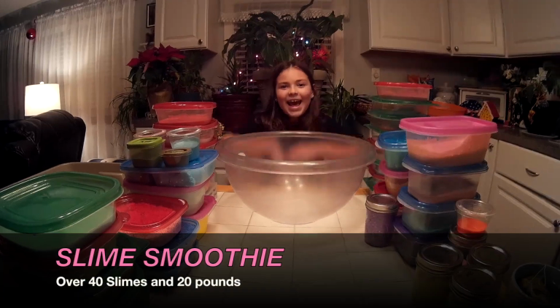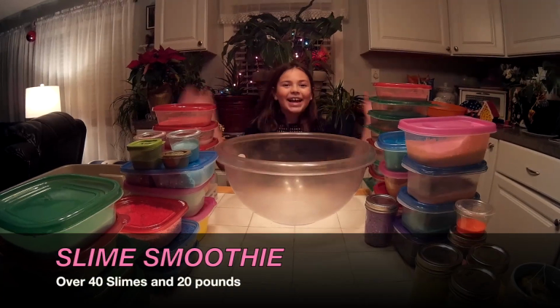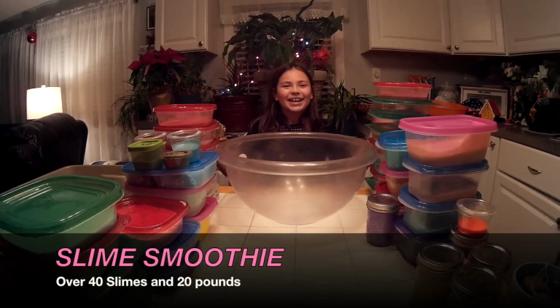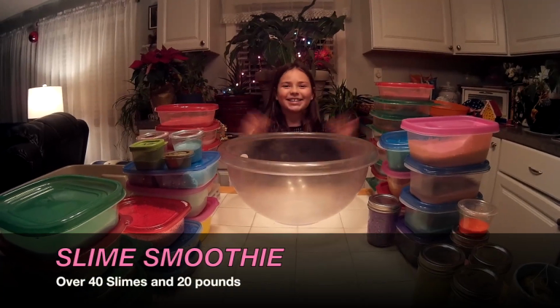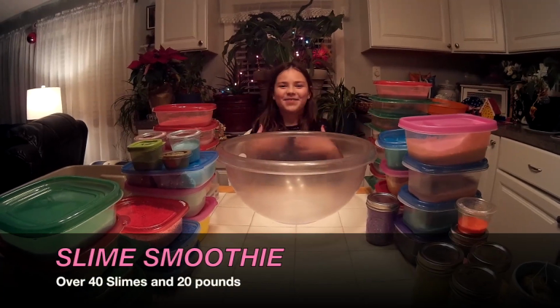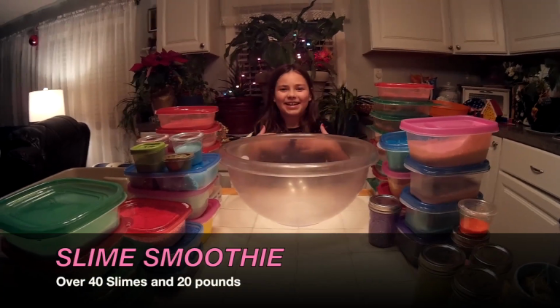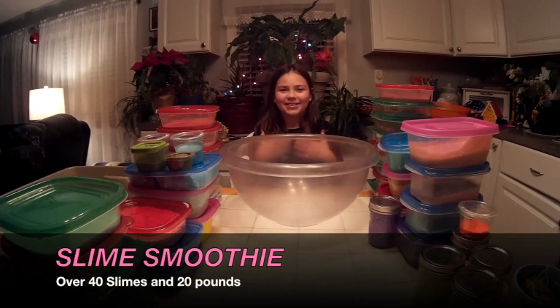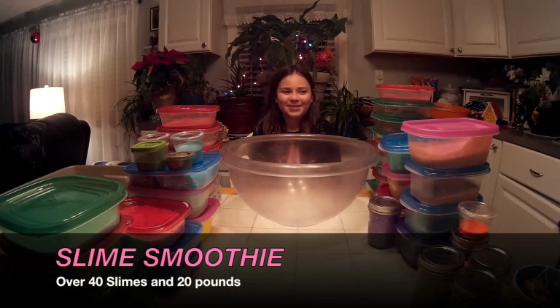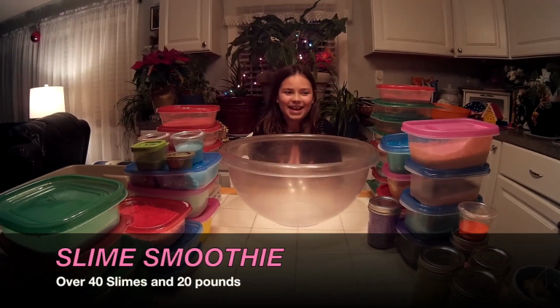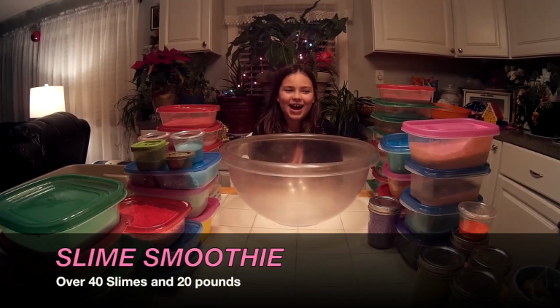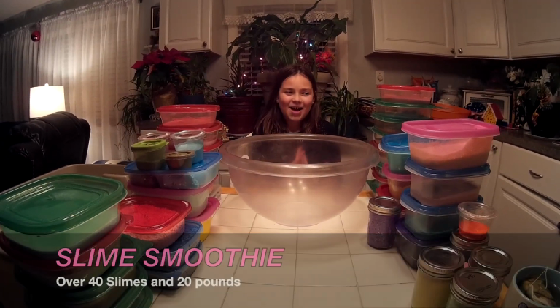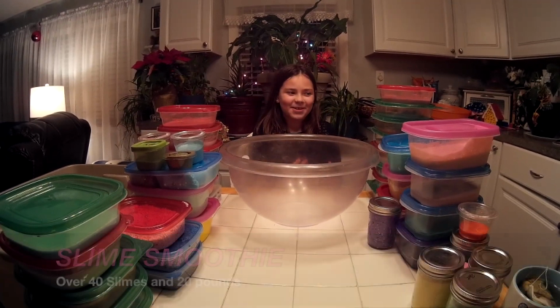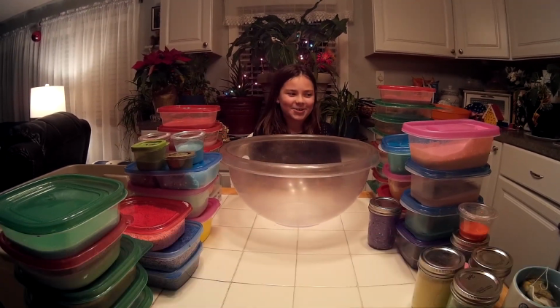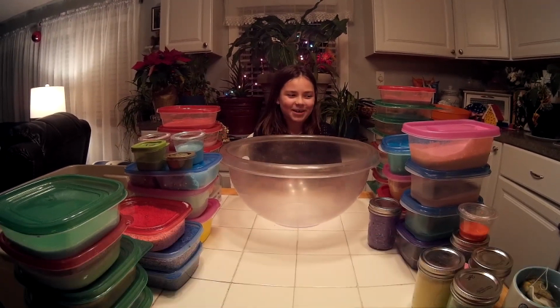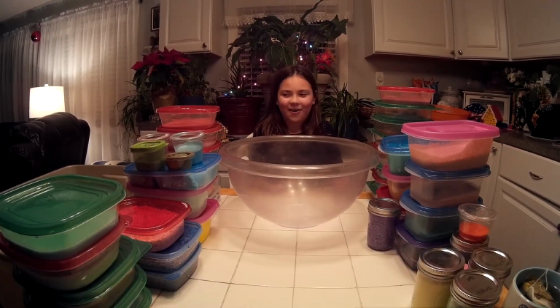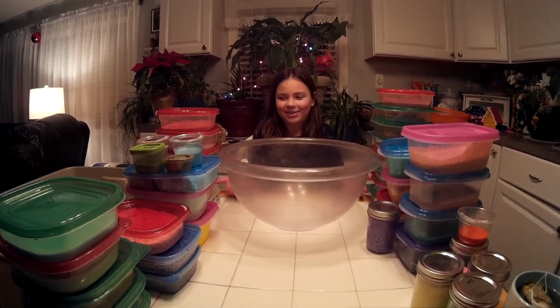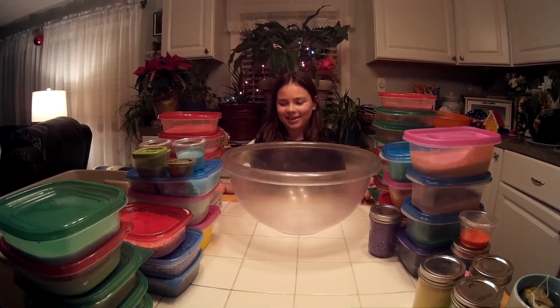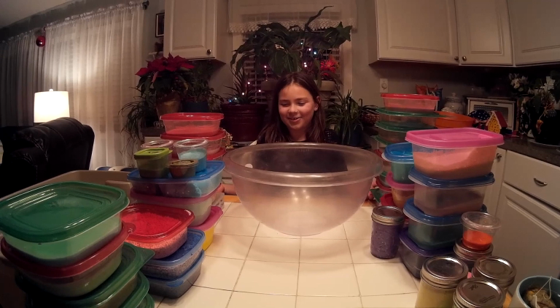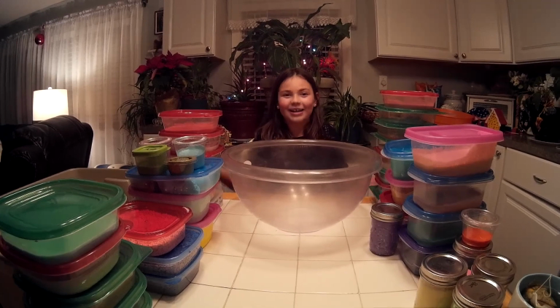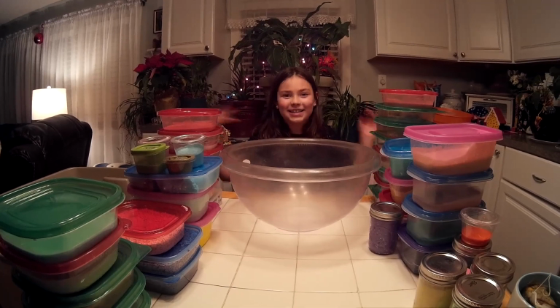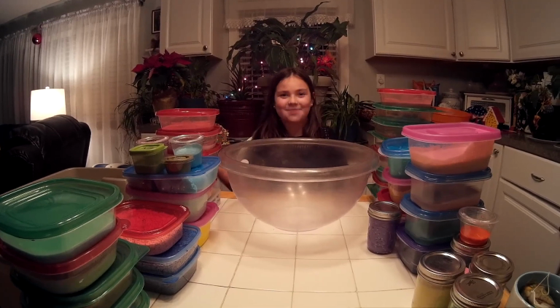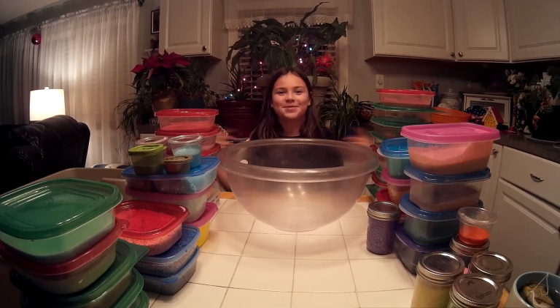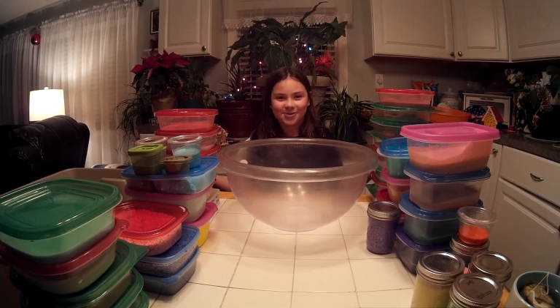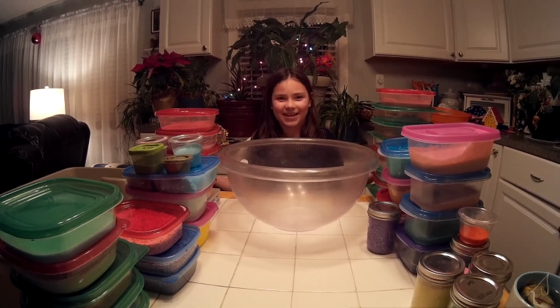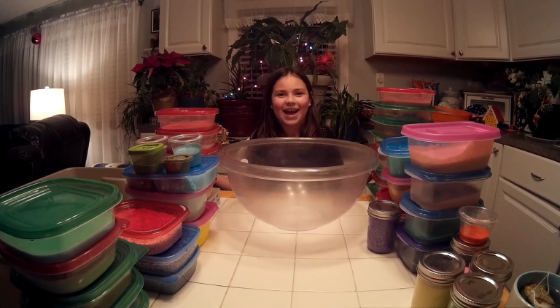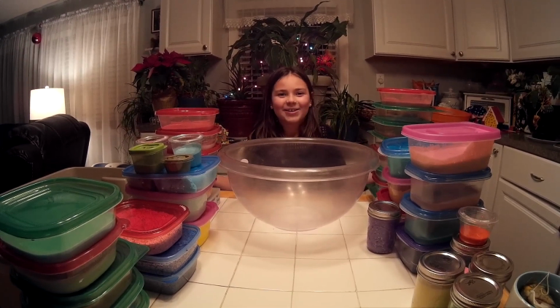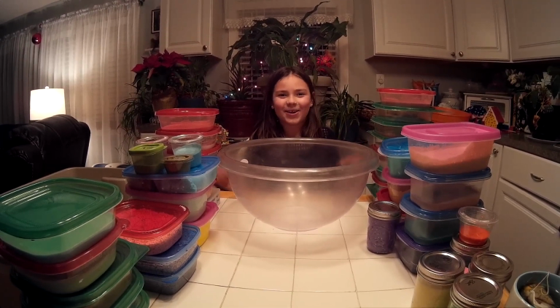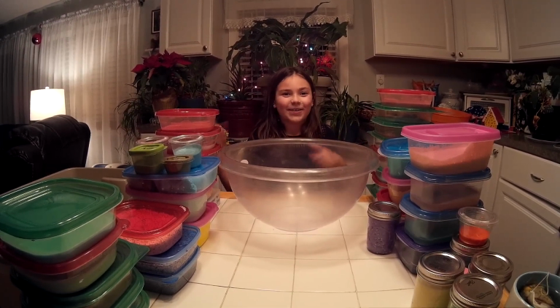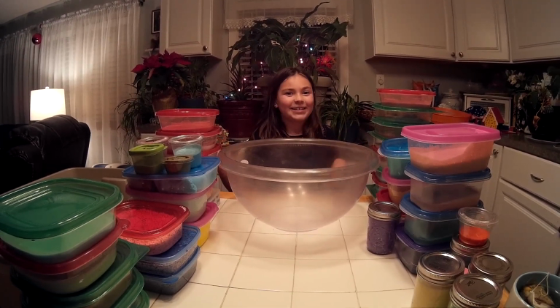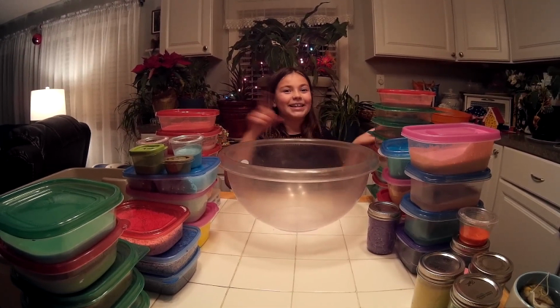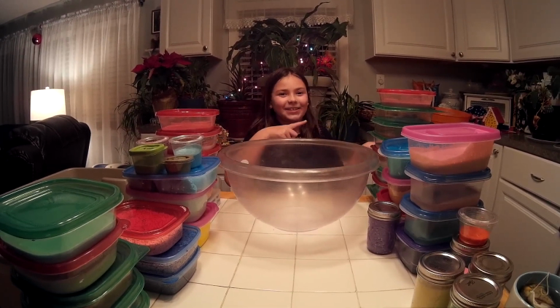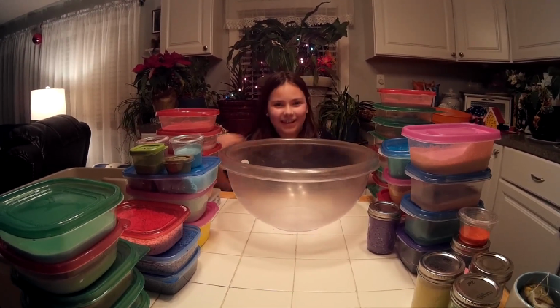Hey guys, it's me Danielle and today I'm going to do what I've always wanted to do — a slime smoothie. So let's get started.